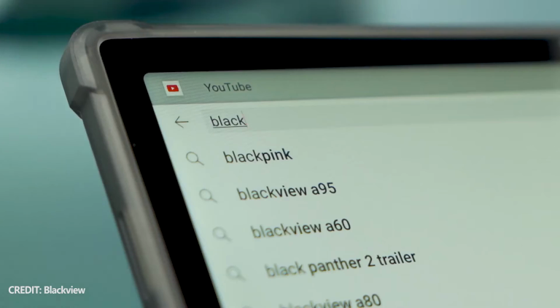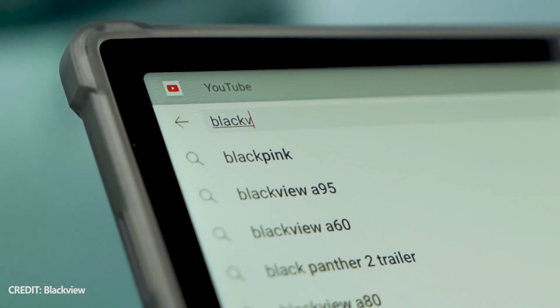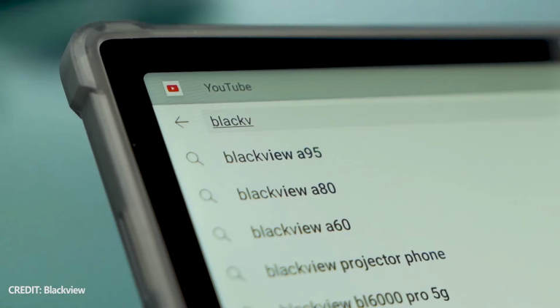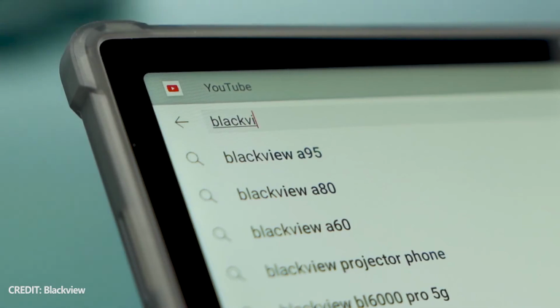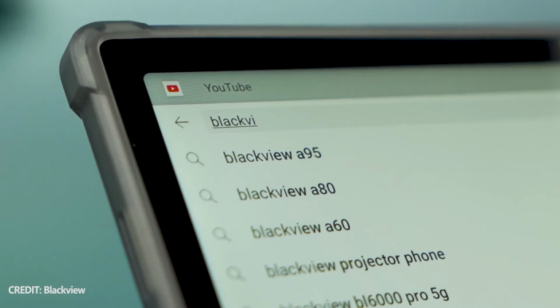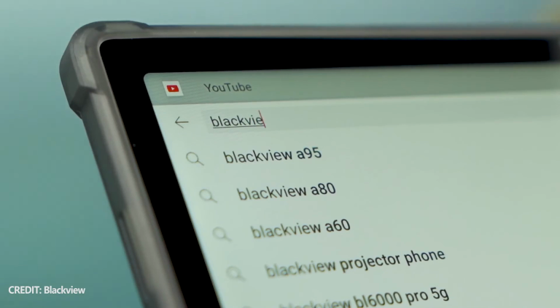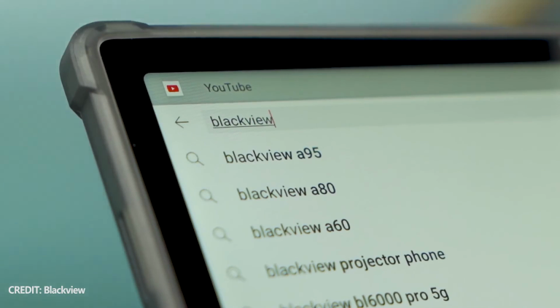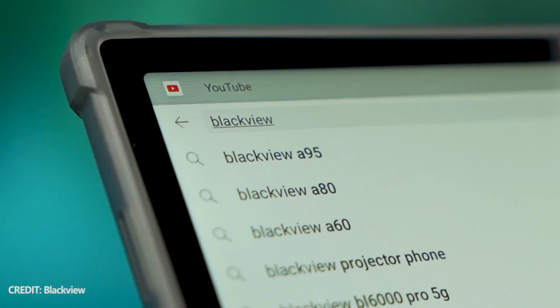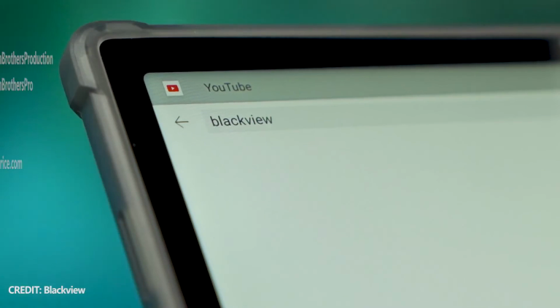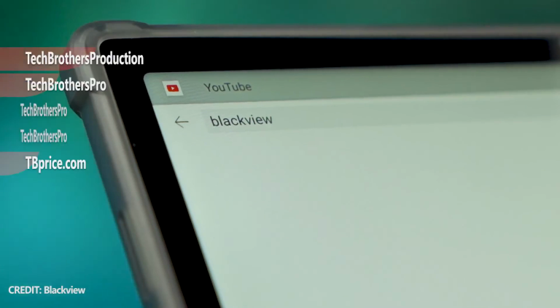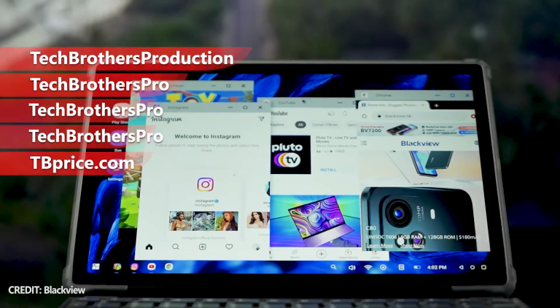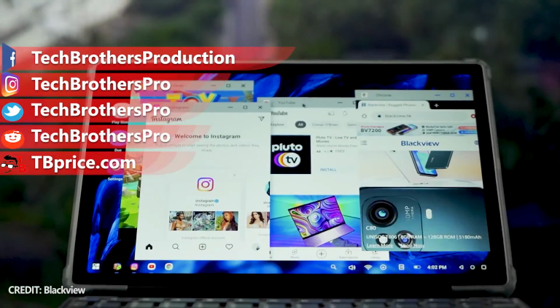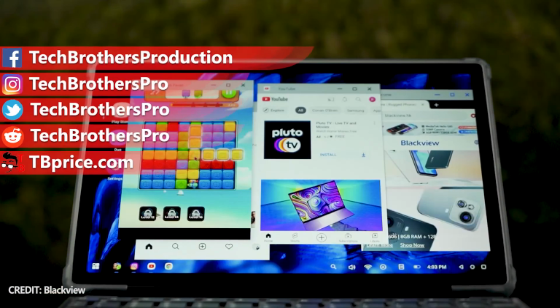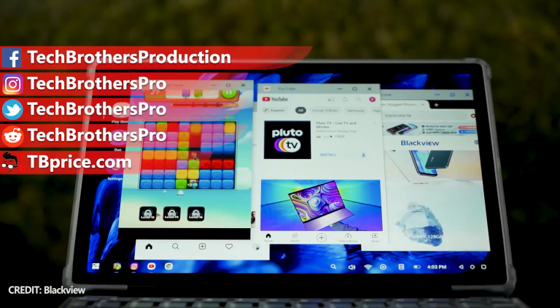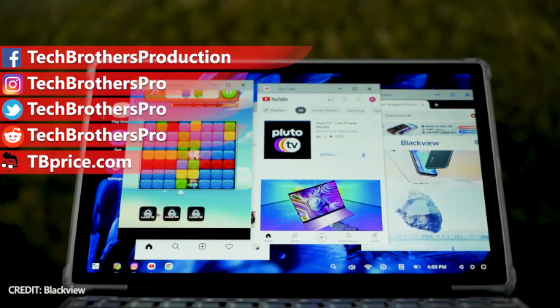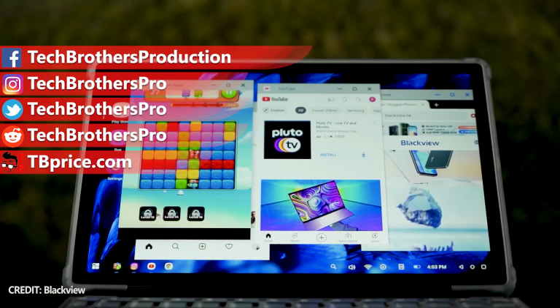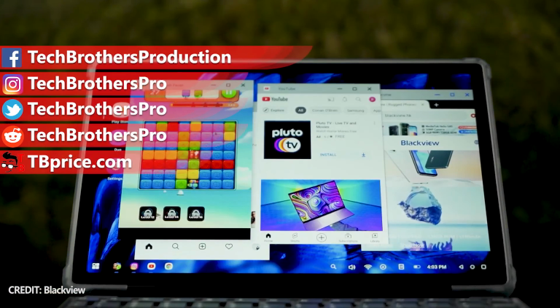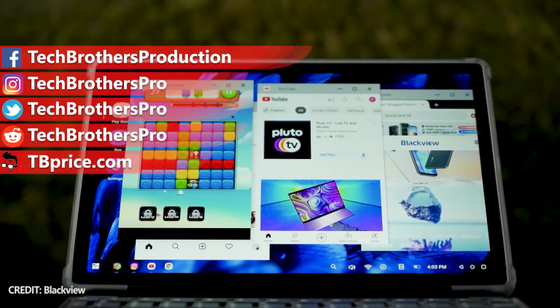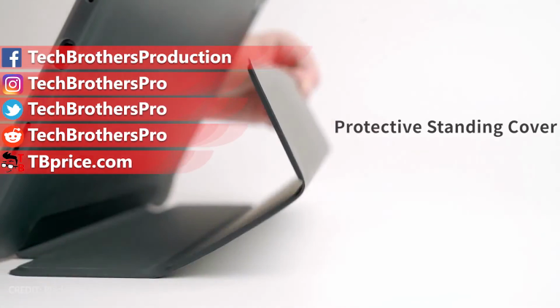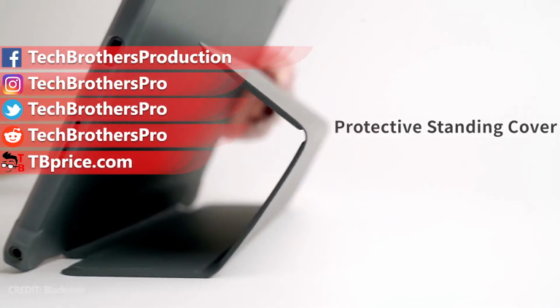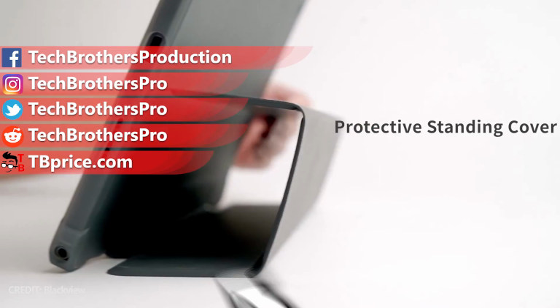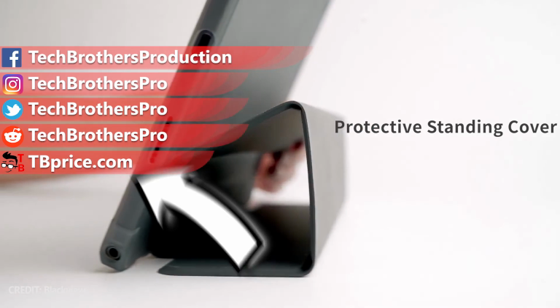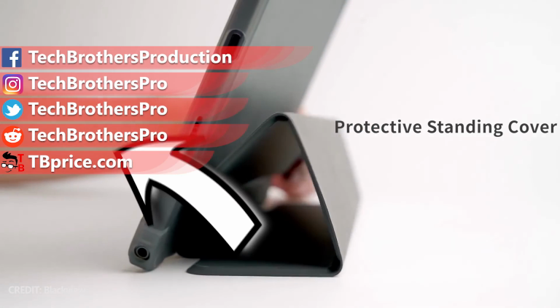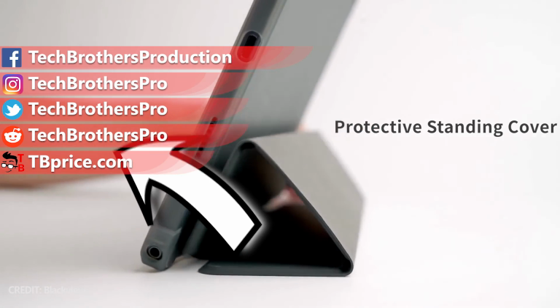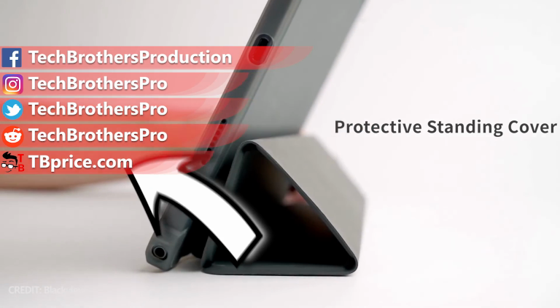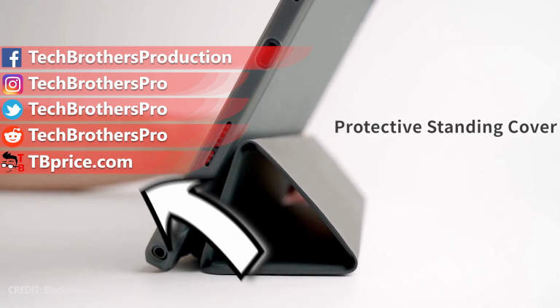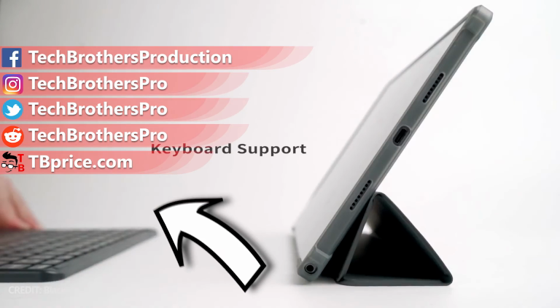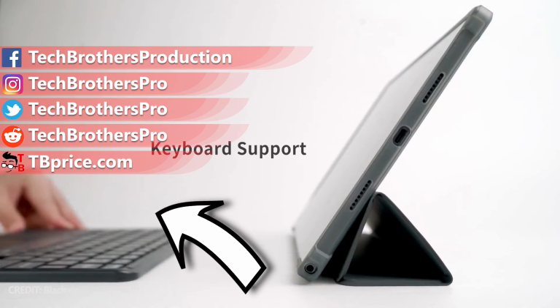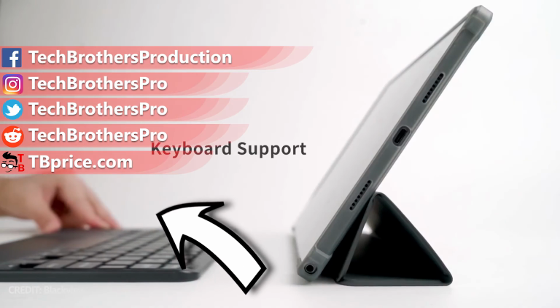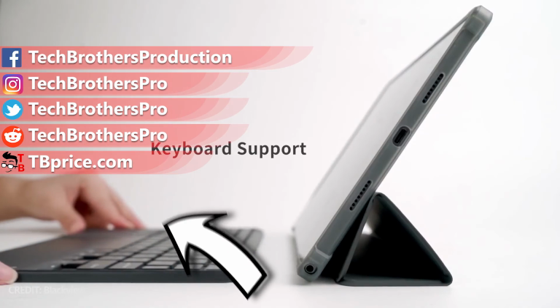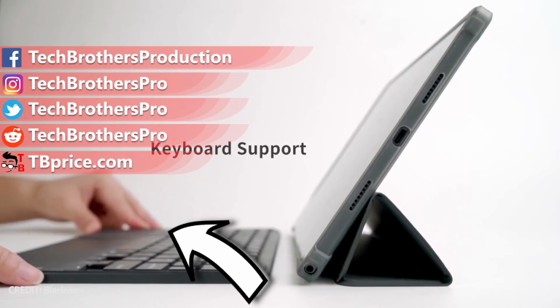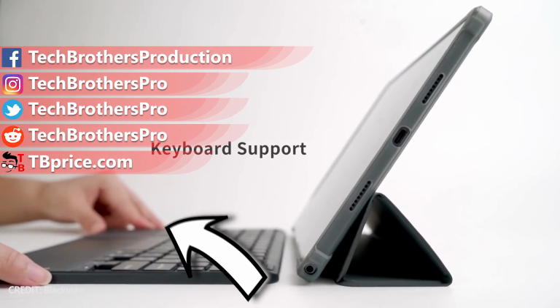Which tablet would you choose? Write in the comments below. Thank you for watching this video. See you soon!